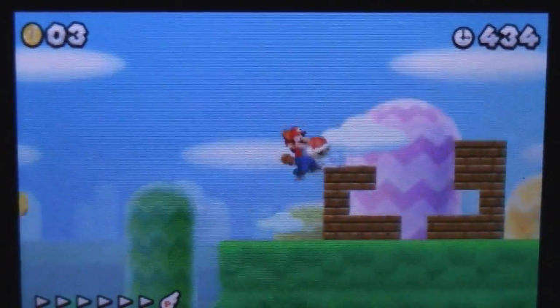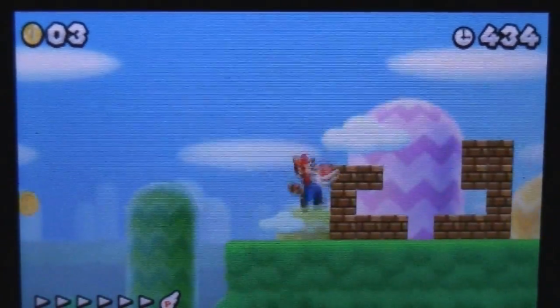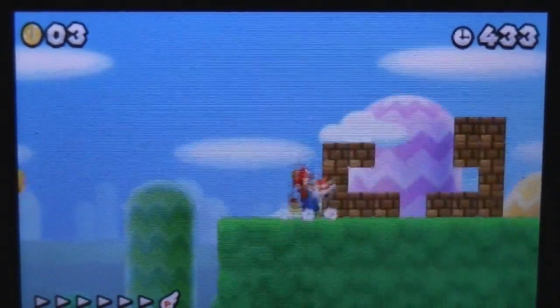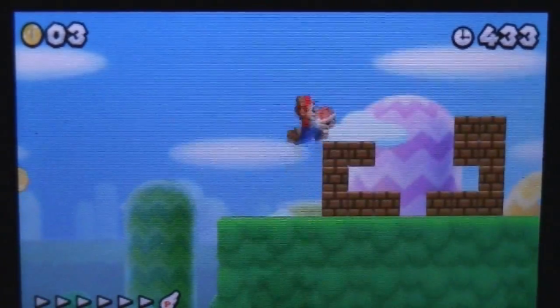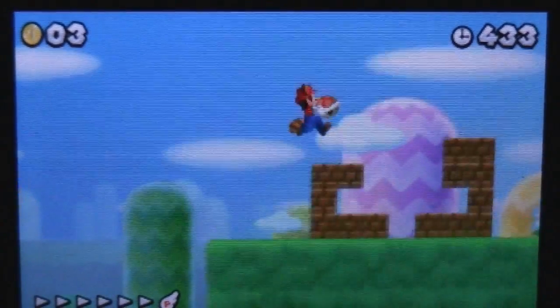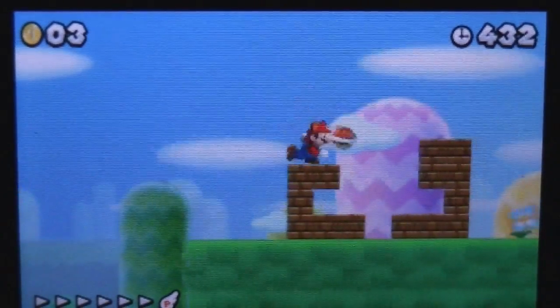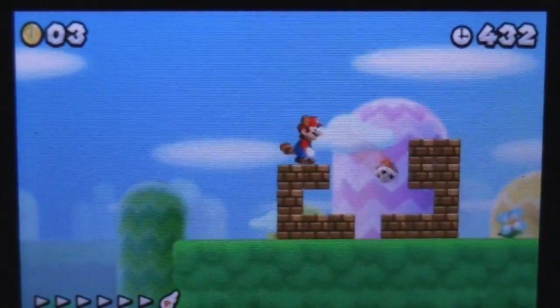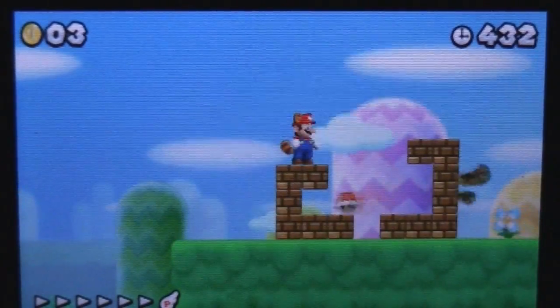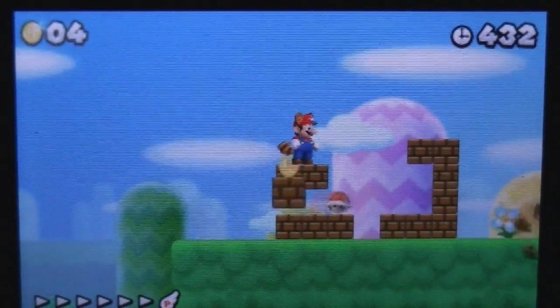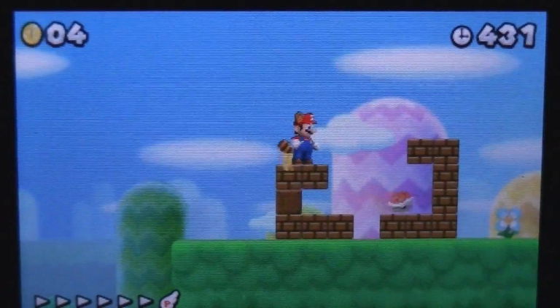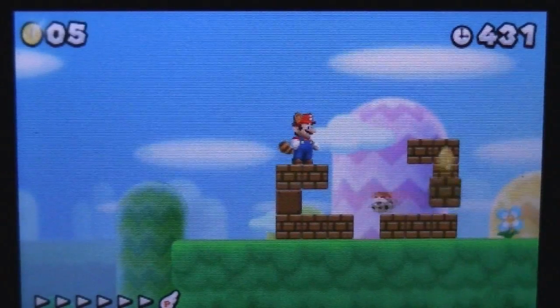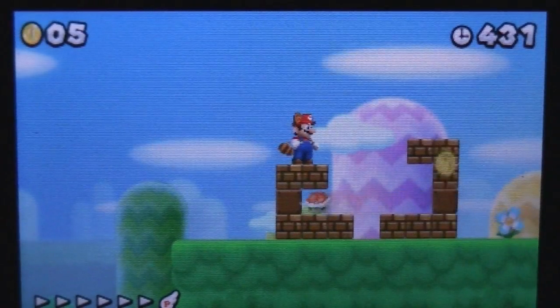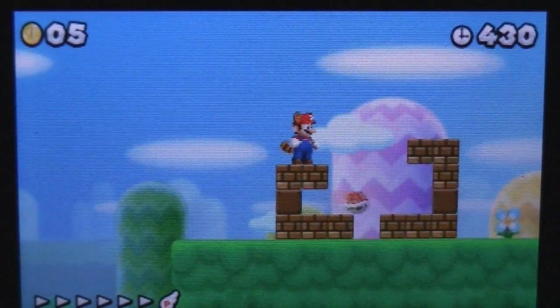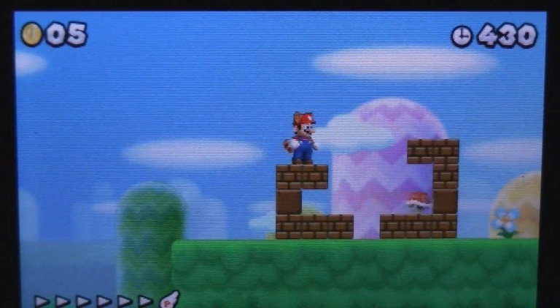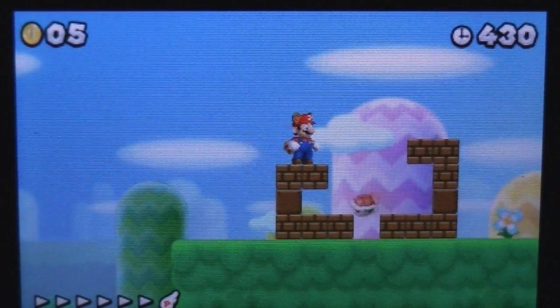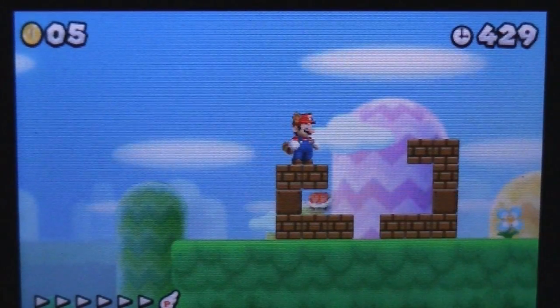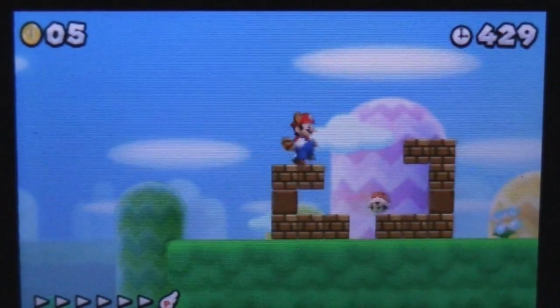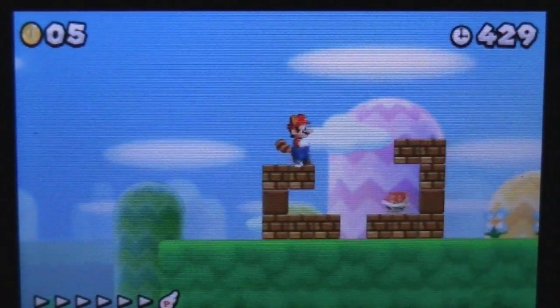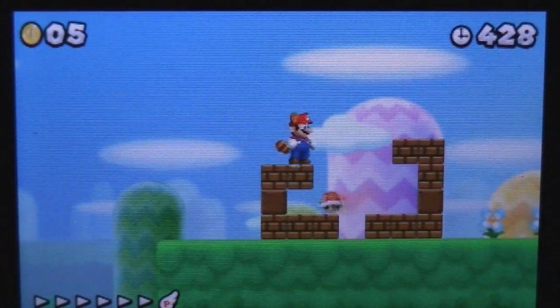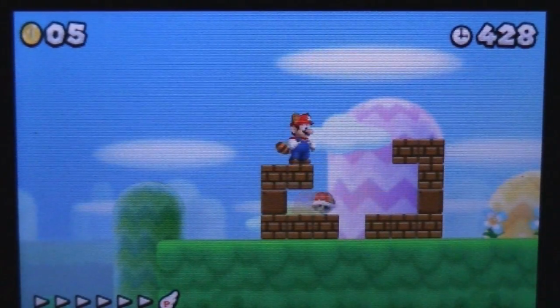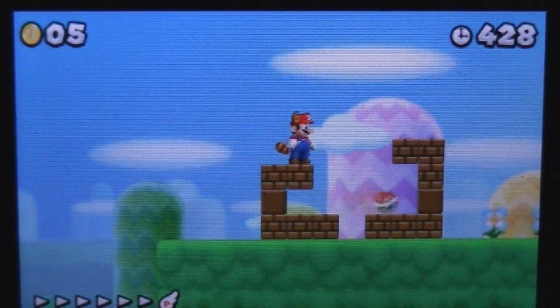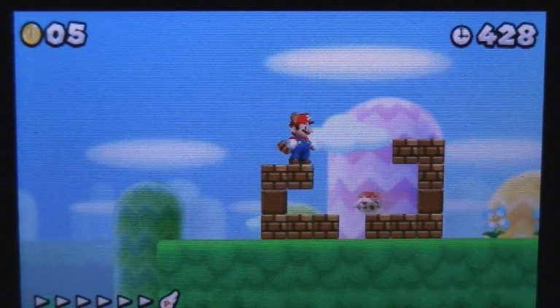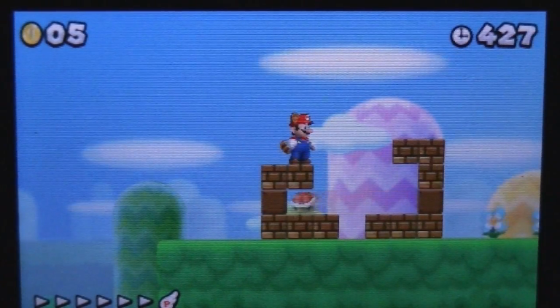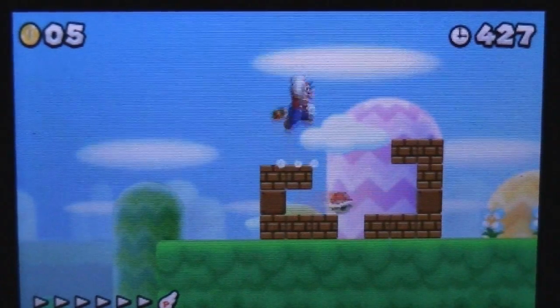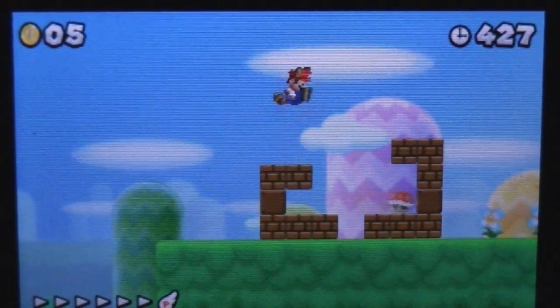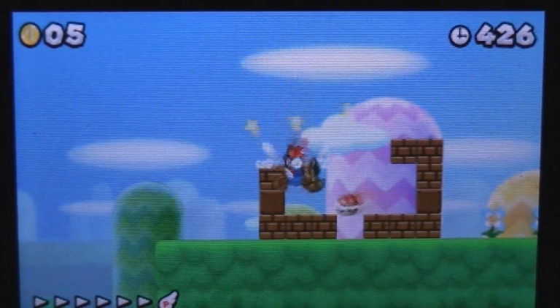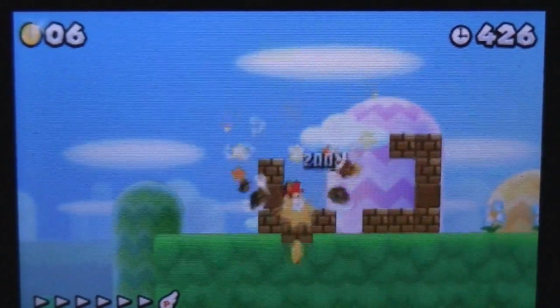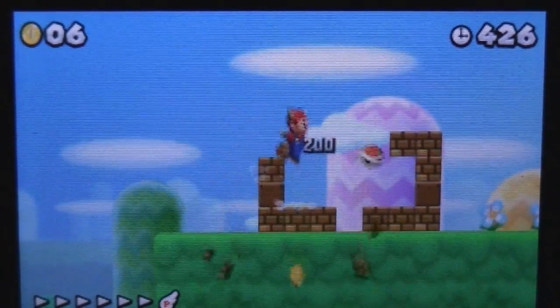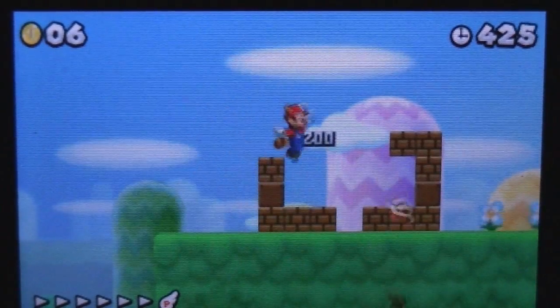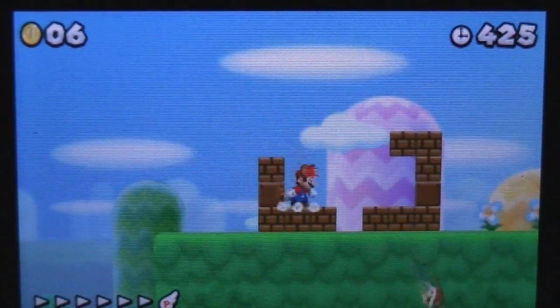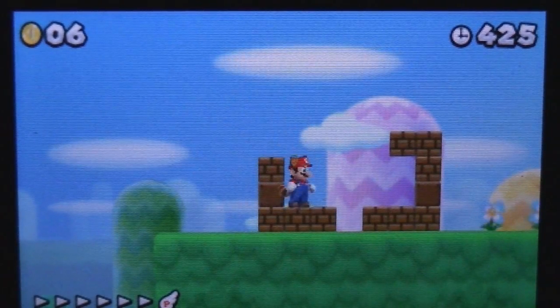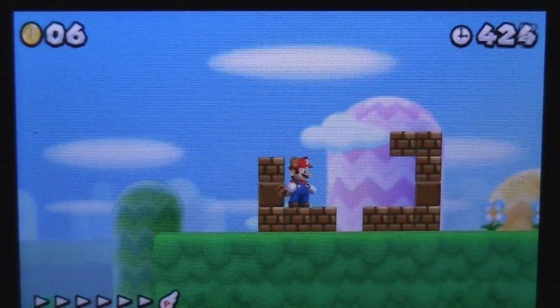Also, if you still hold the jump button, Mario will float back to the ground instead of falling, giving you a bit more air time when jumping.